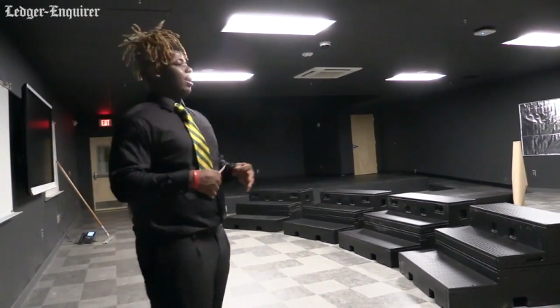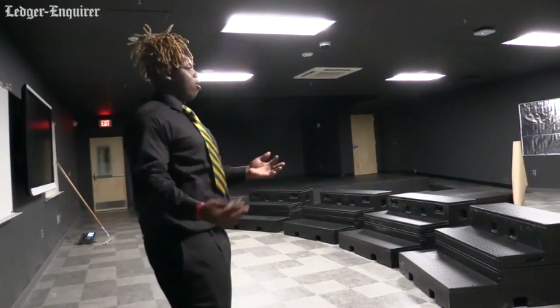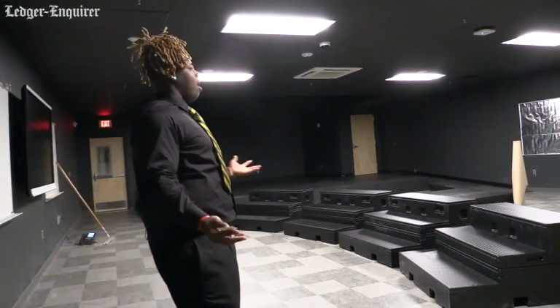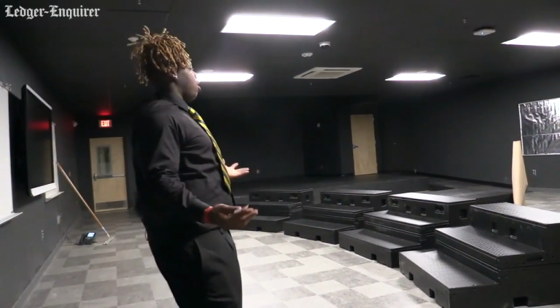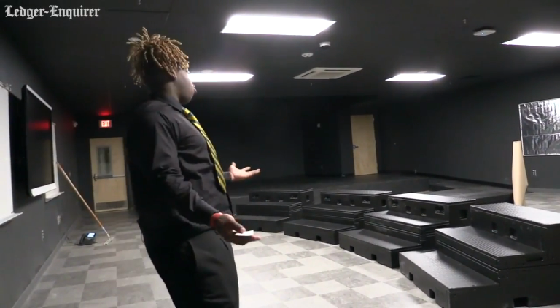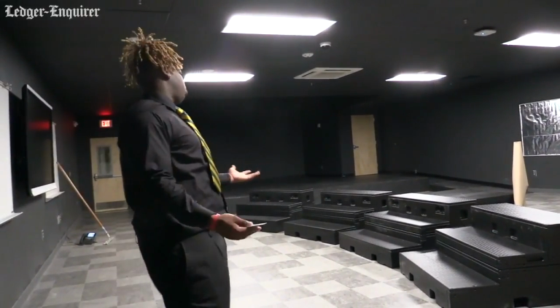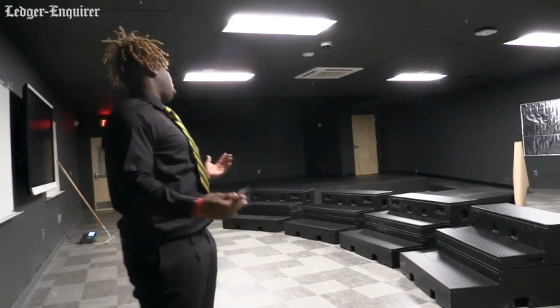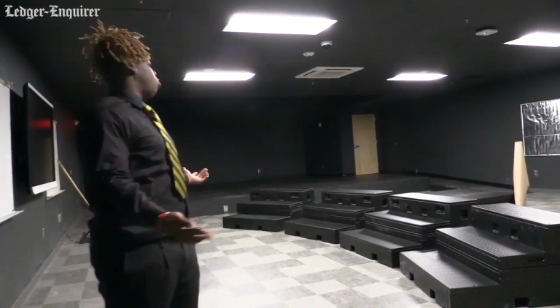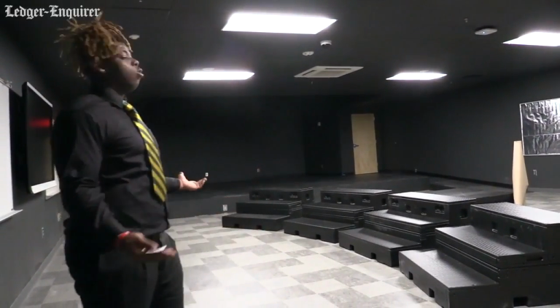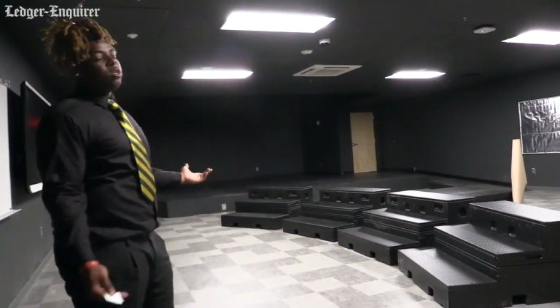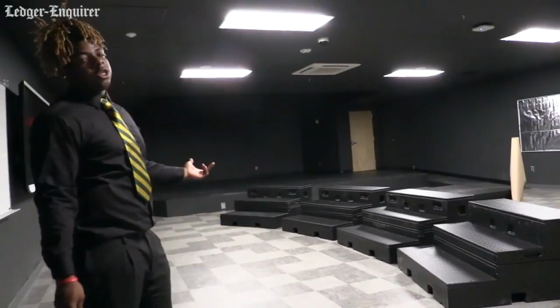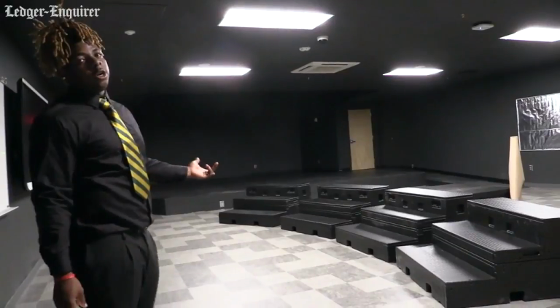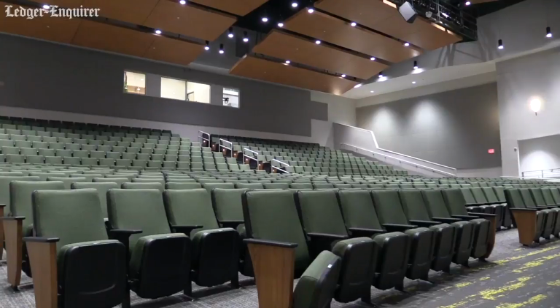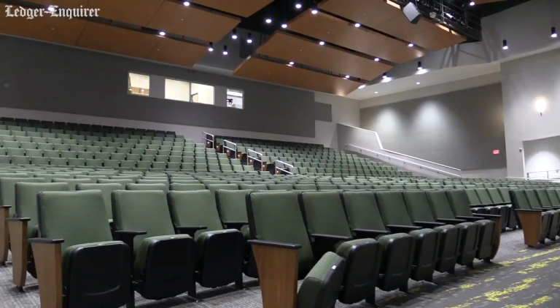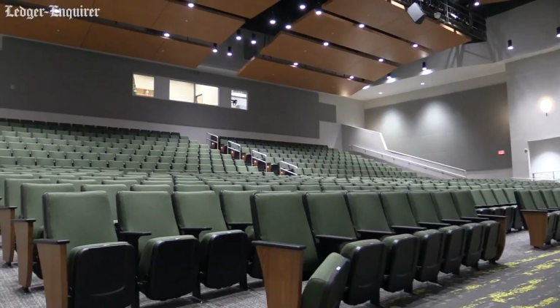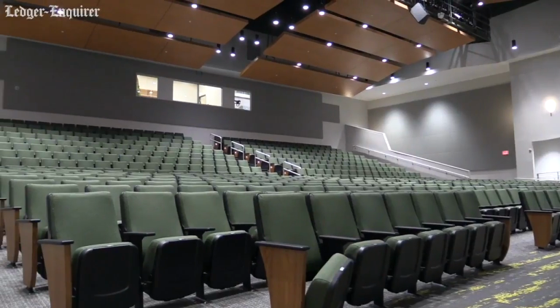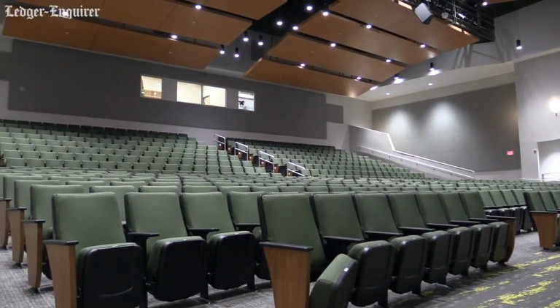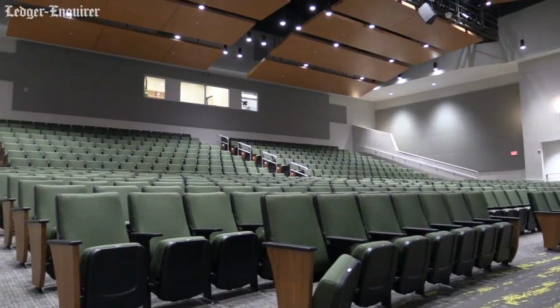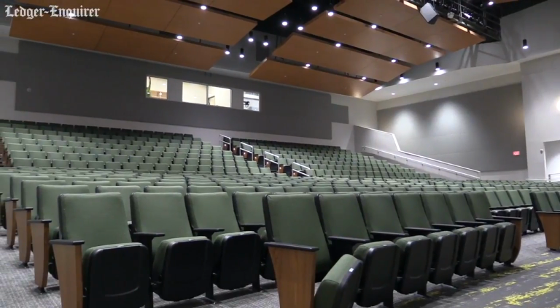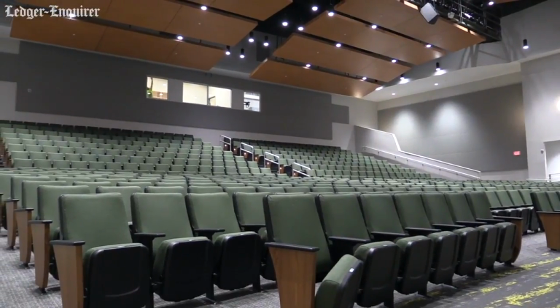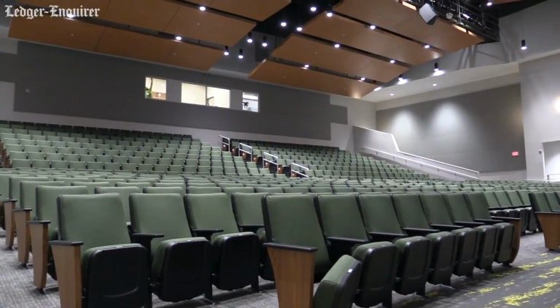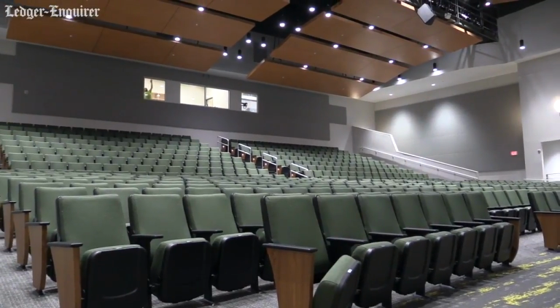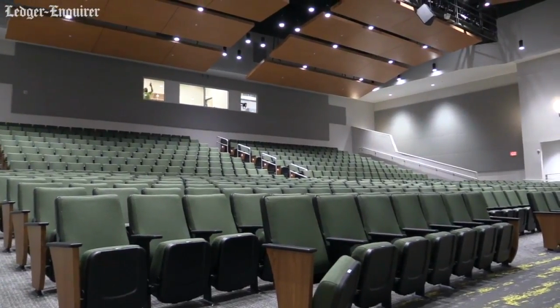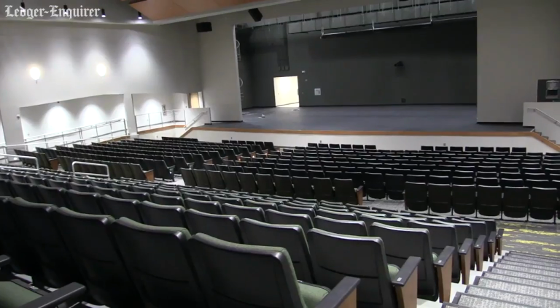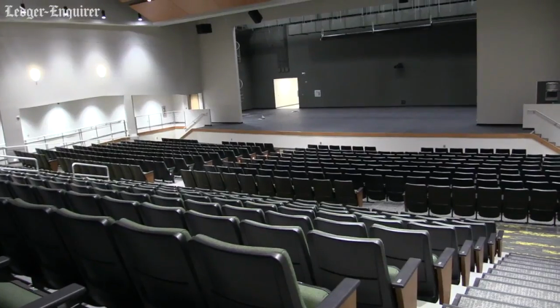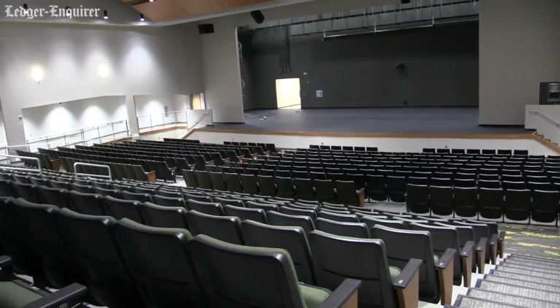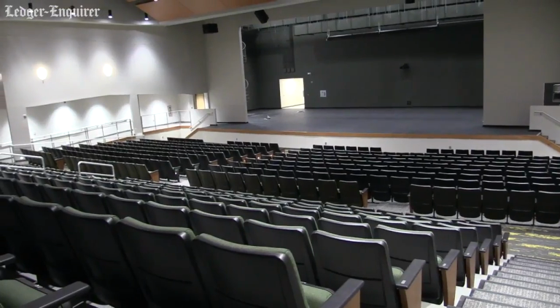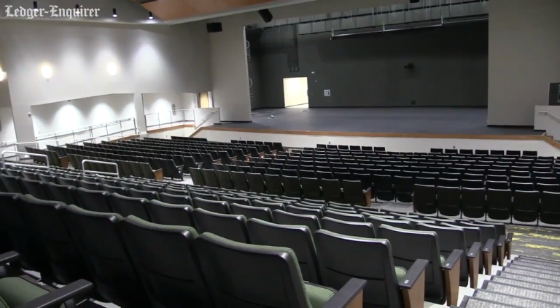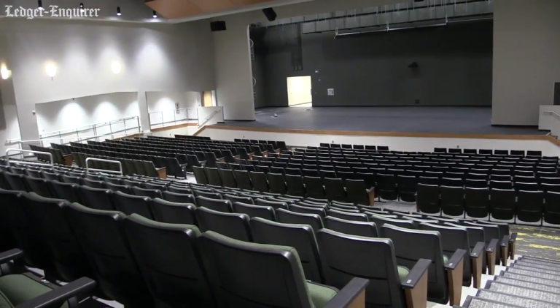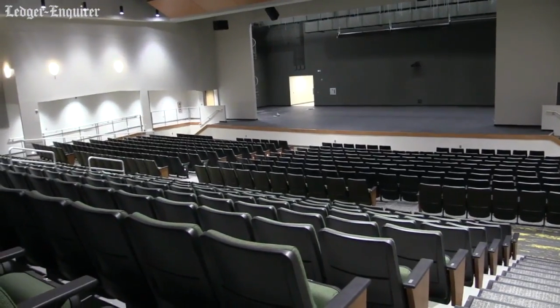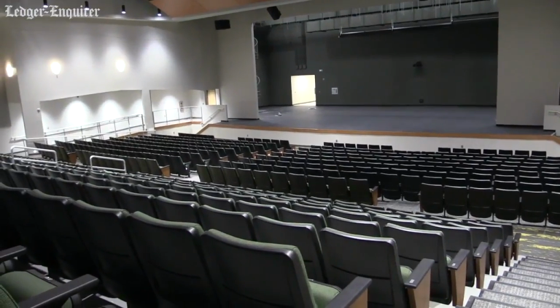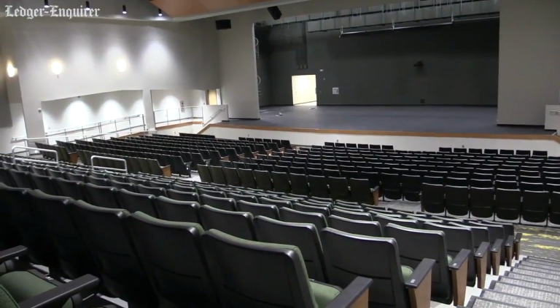This is our beautiful auditorium that holds up to 650 students.